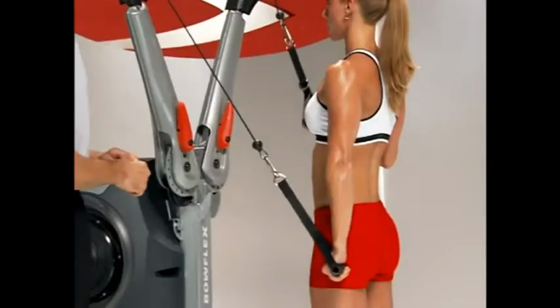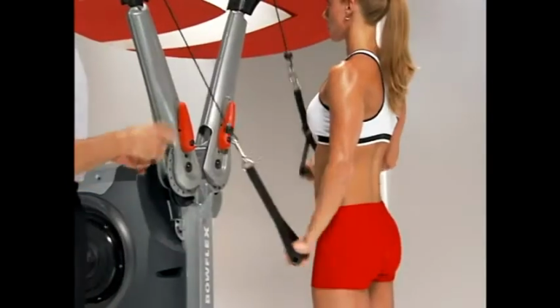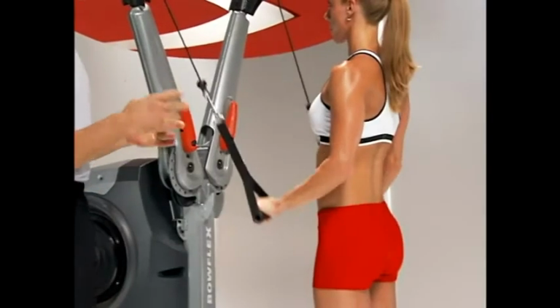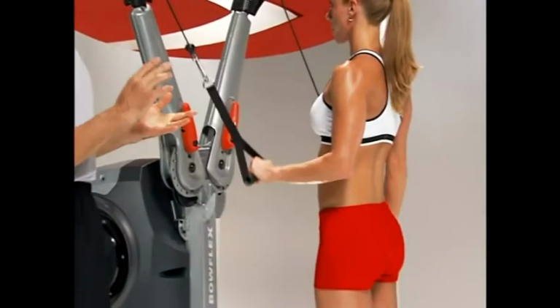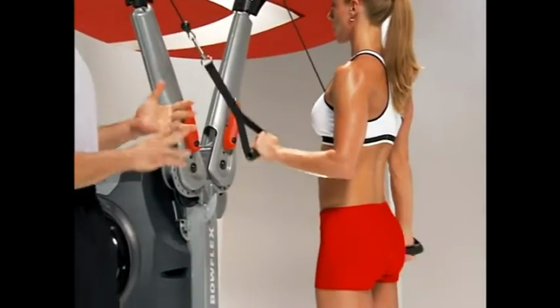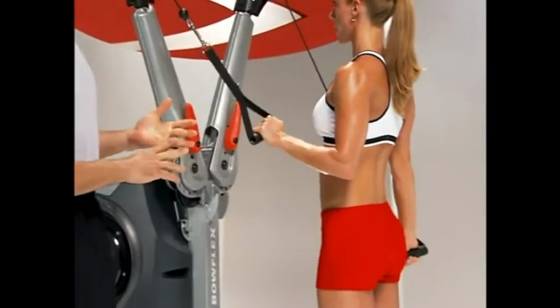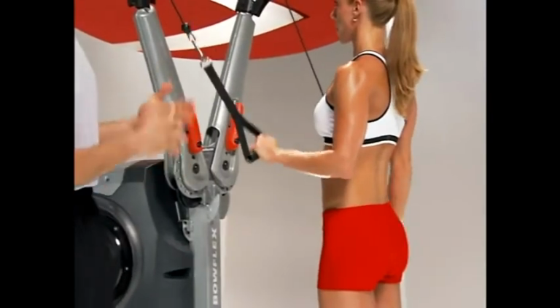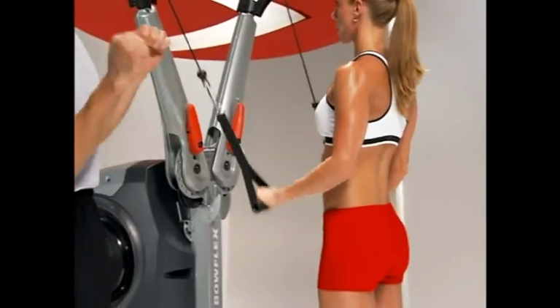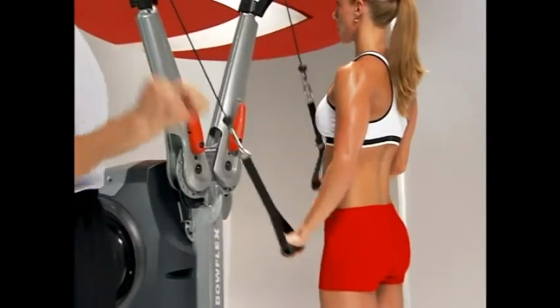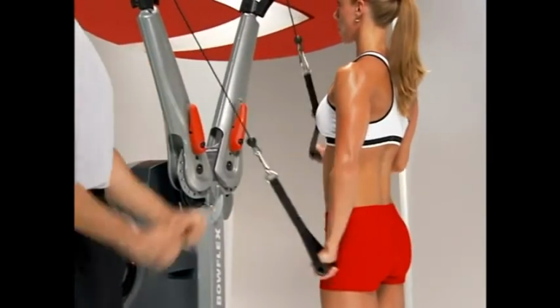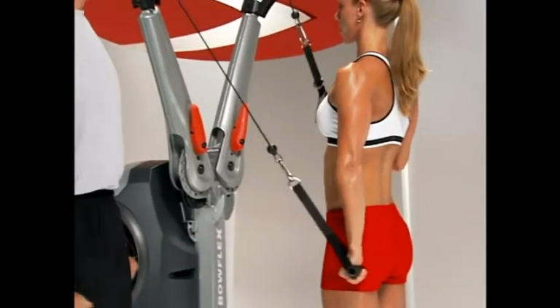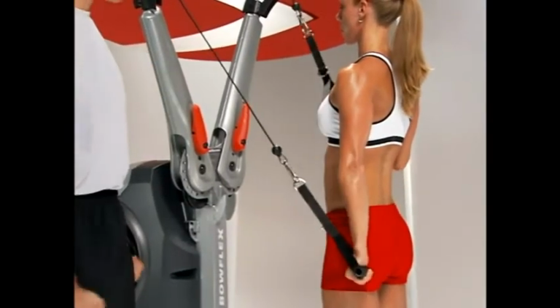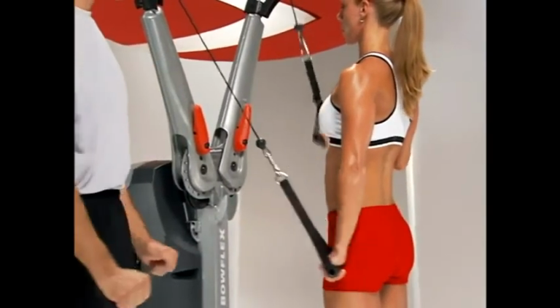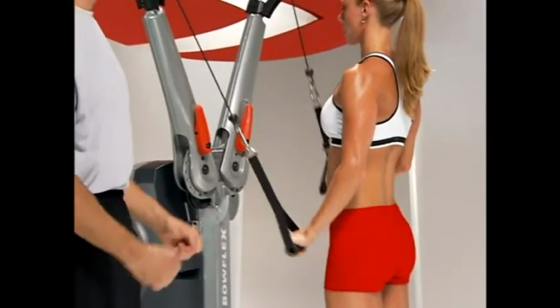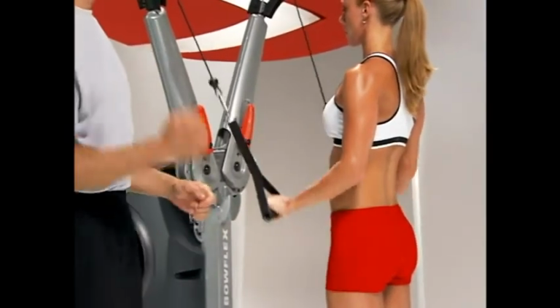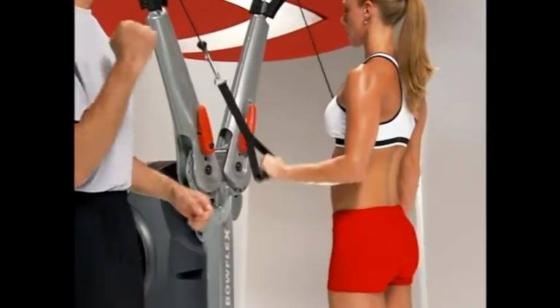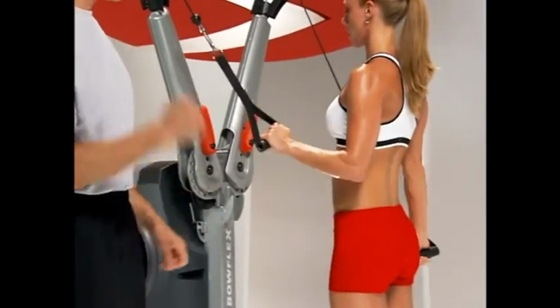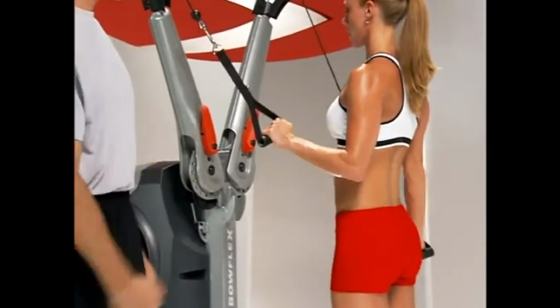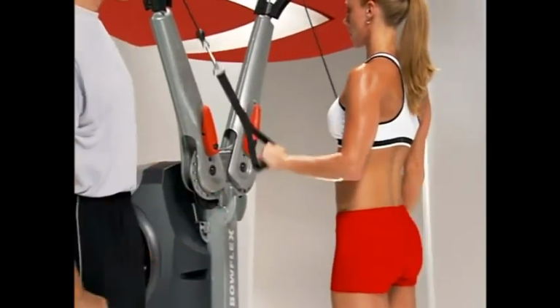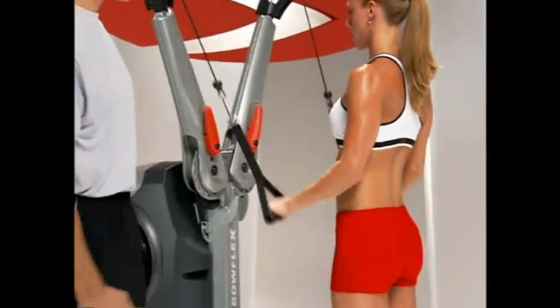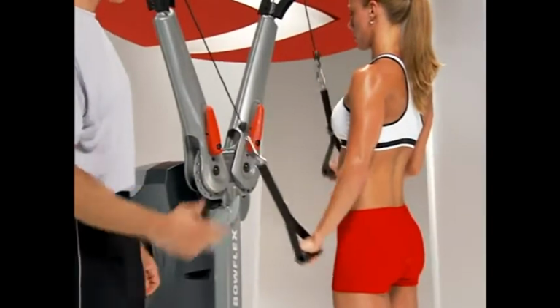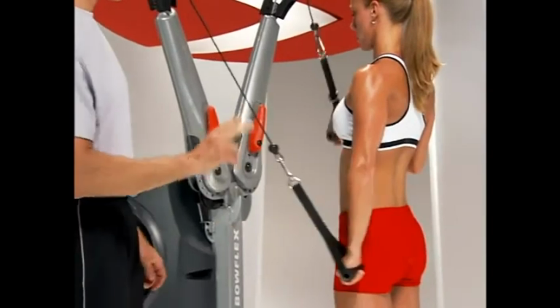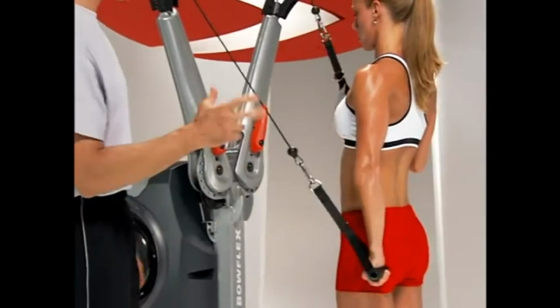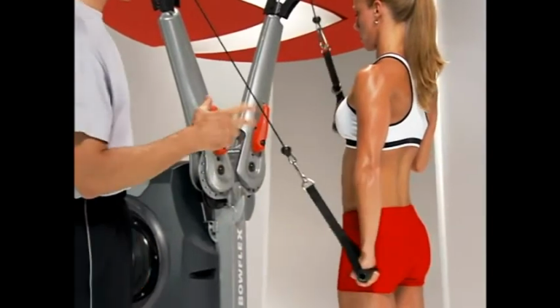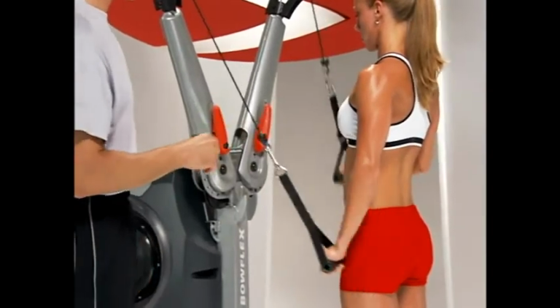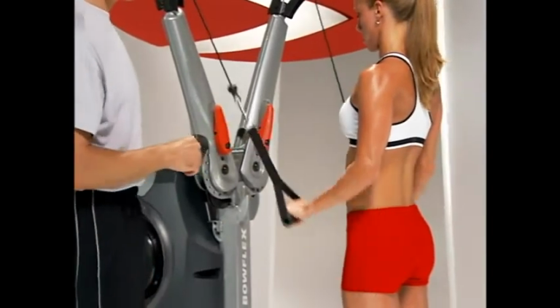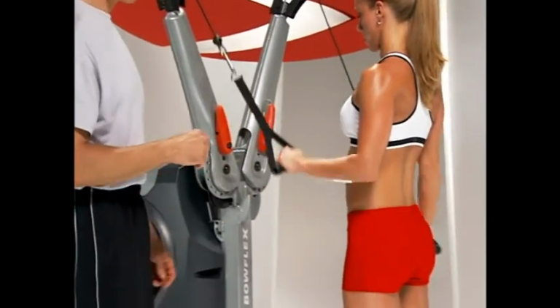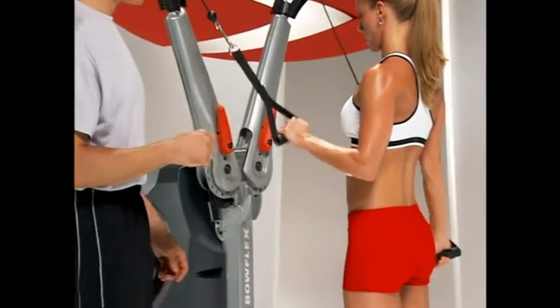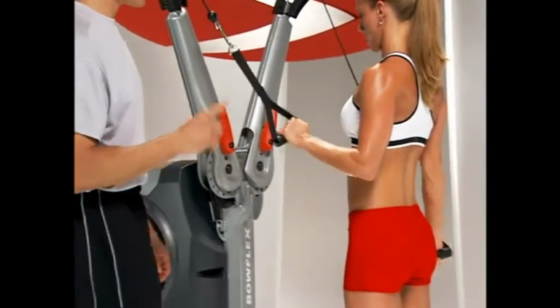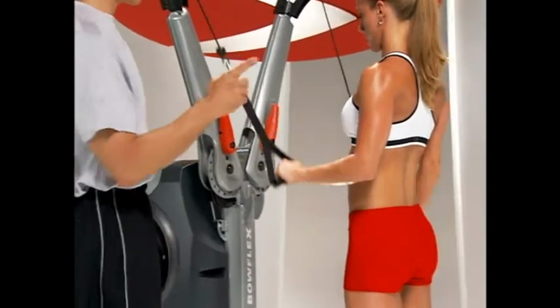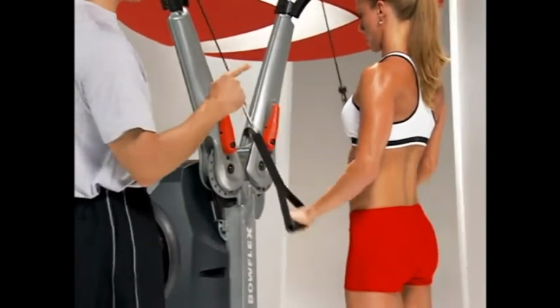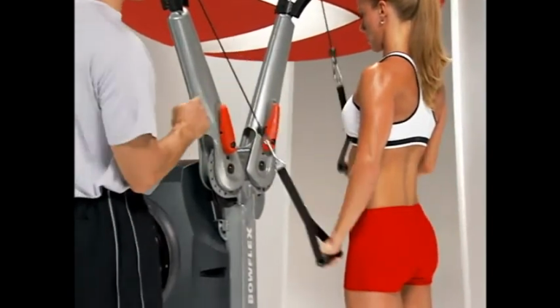So there are a couple of options: the regular pushdown, and the single-arm pushdown with all those alternating variations.